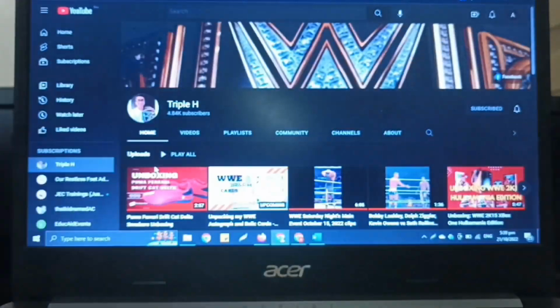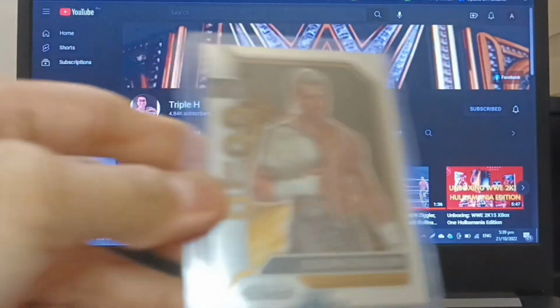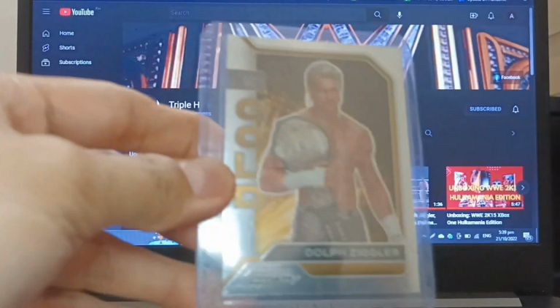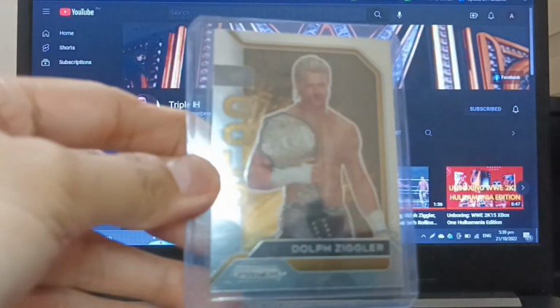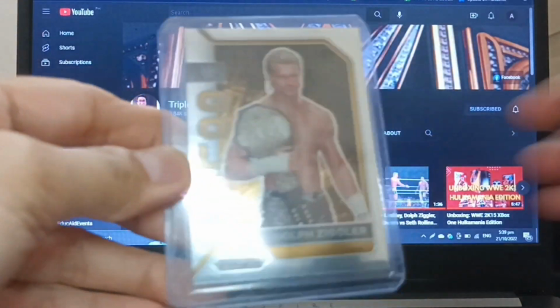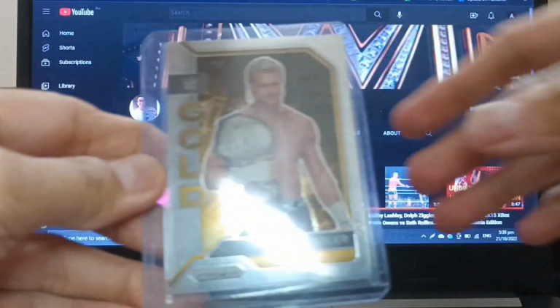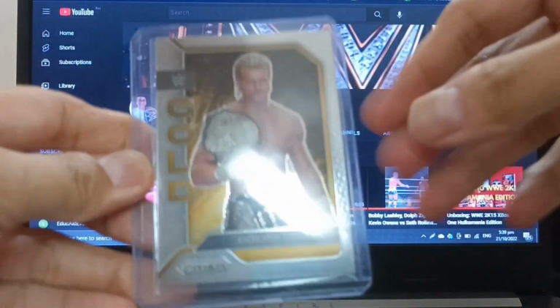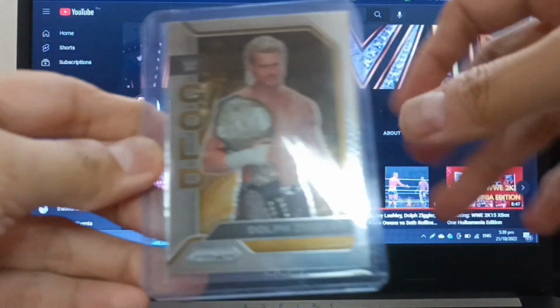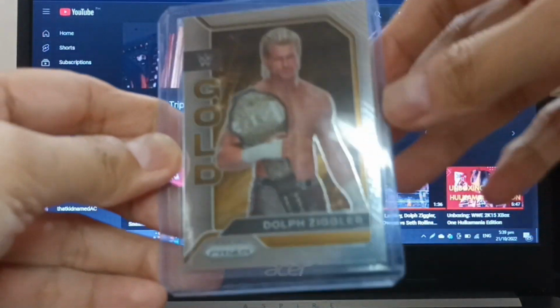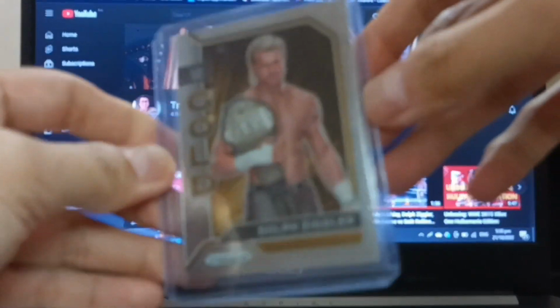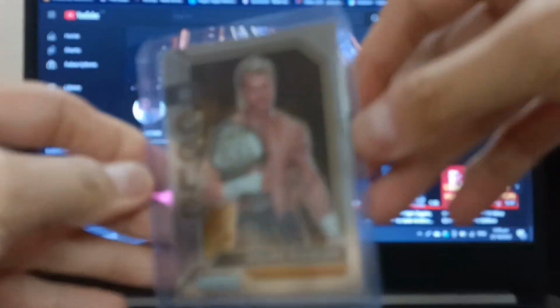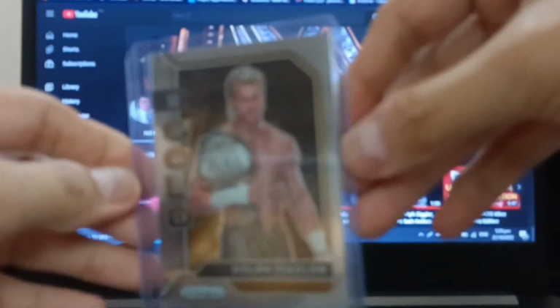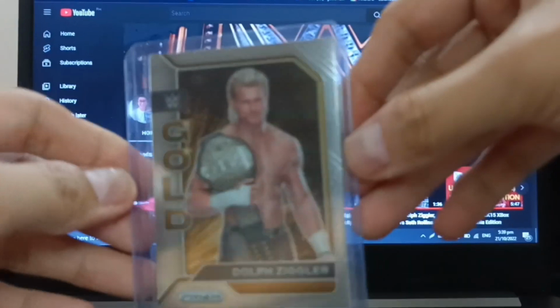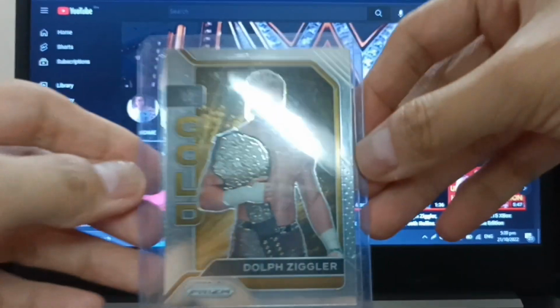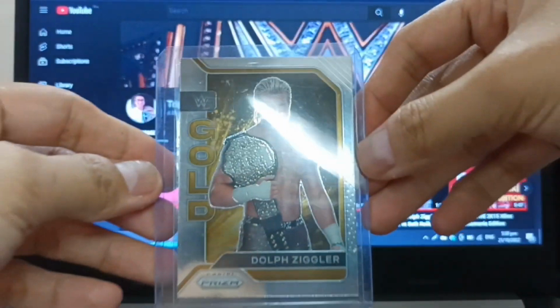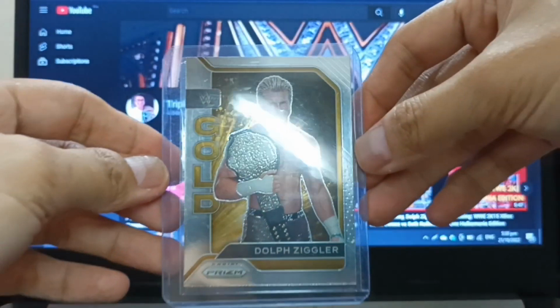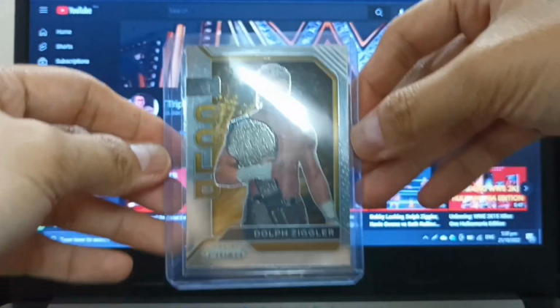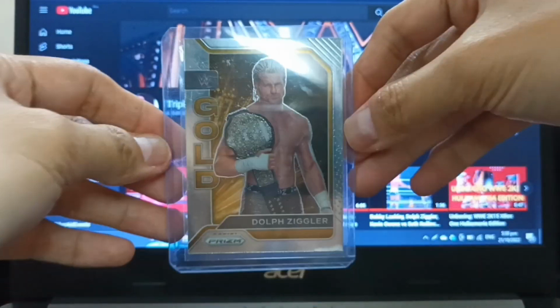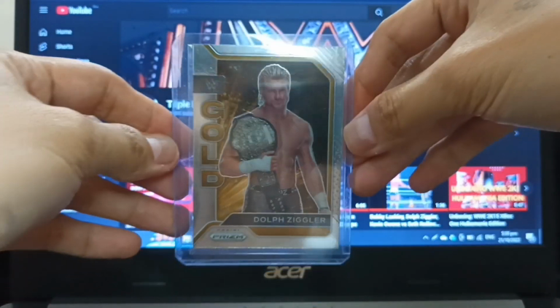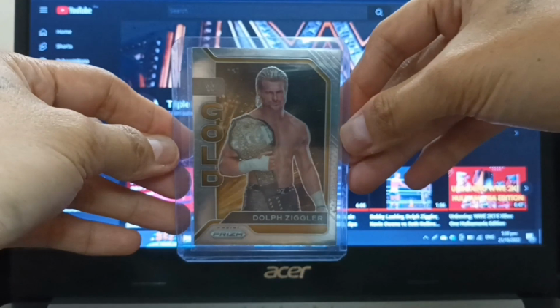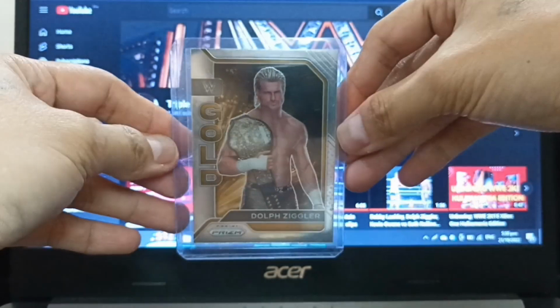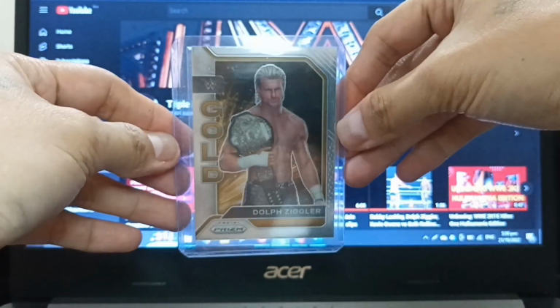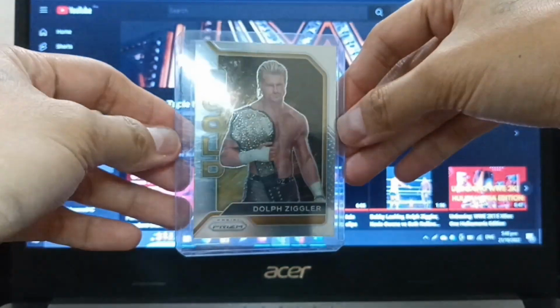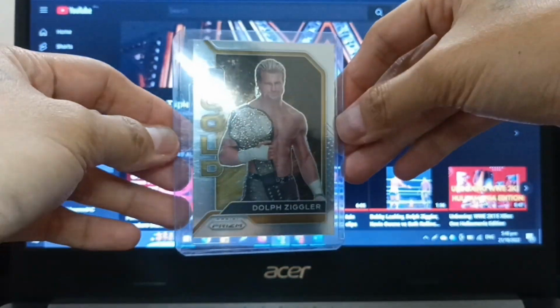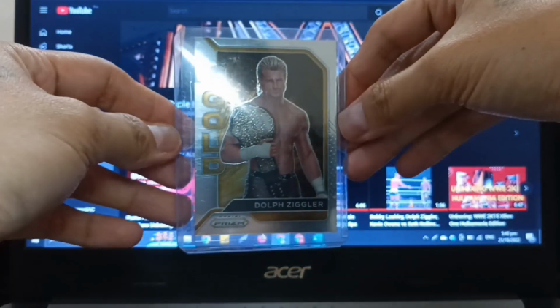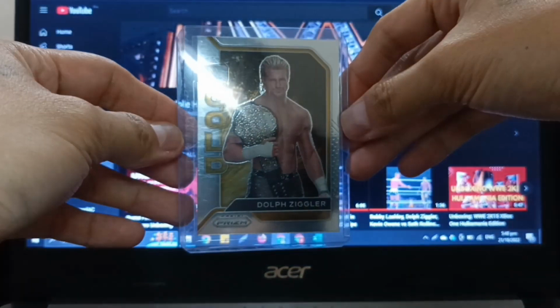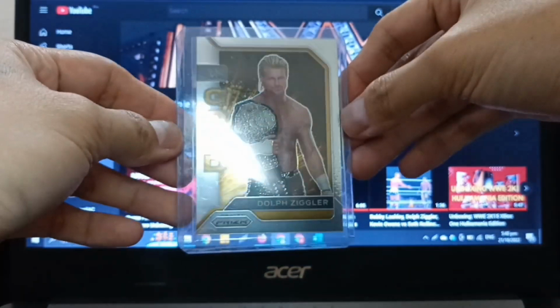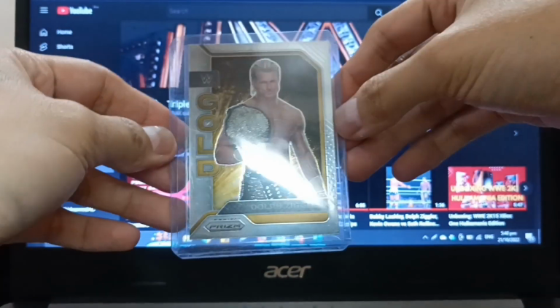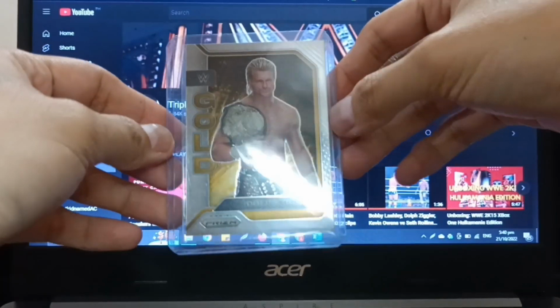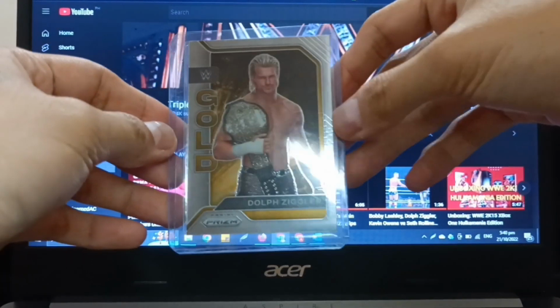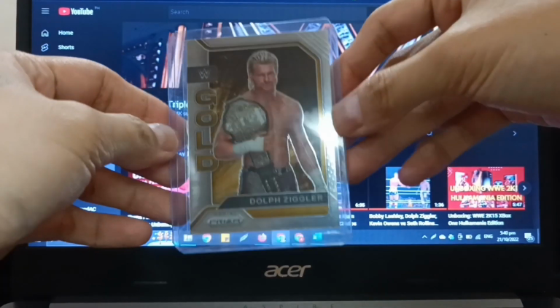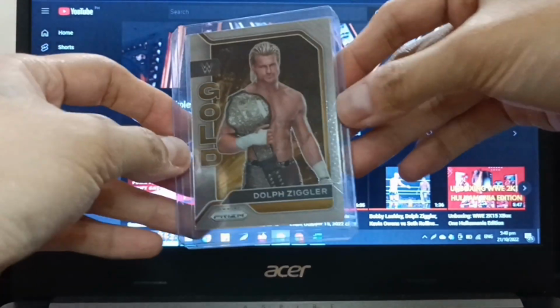To complete my Panini Prism Champion set, I got Dolph Ziggler with the World Heavyweight Championship.